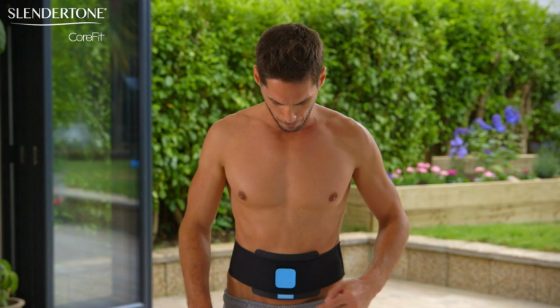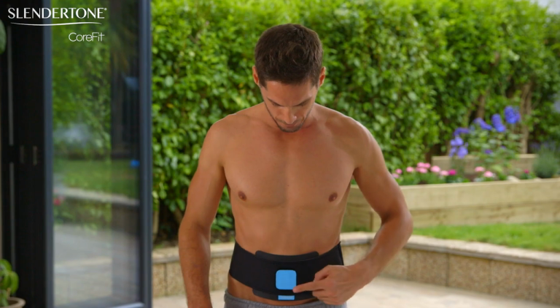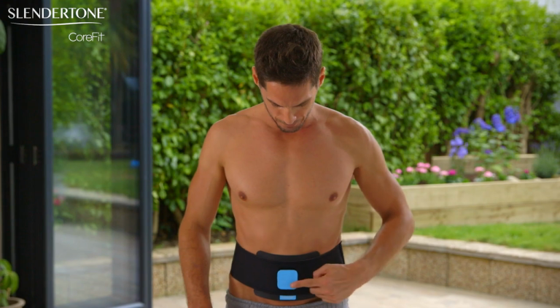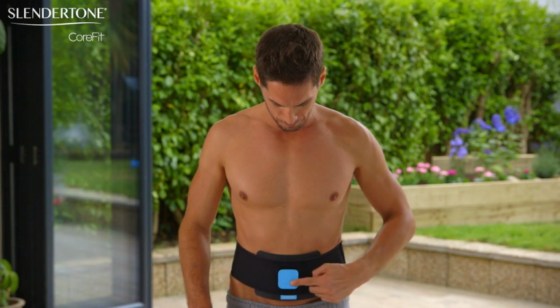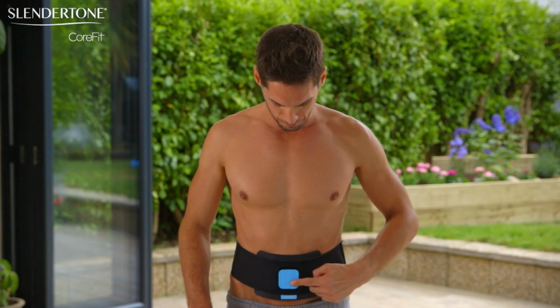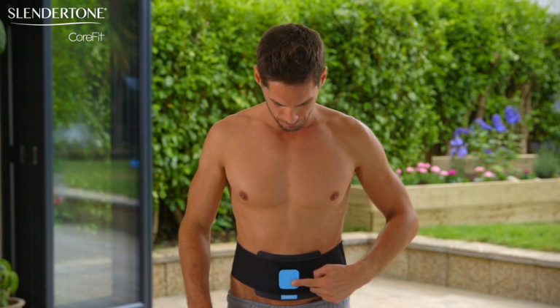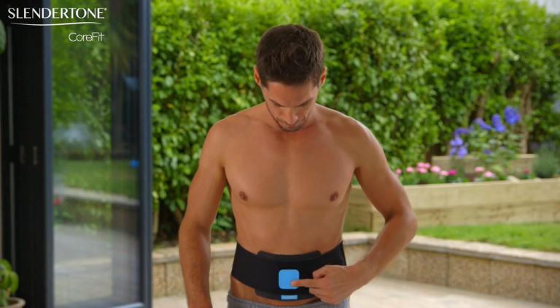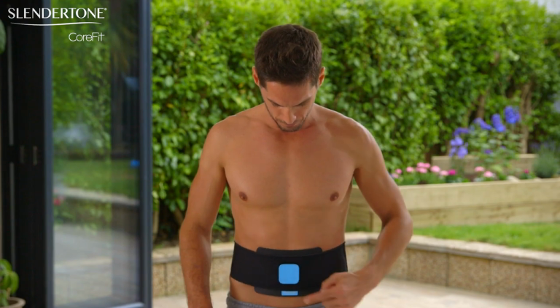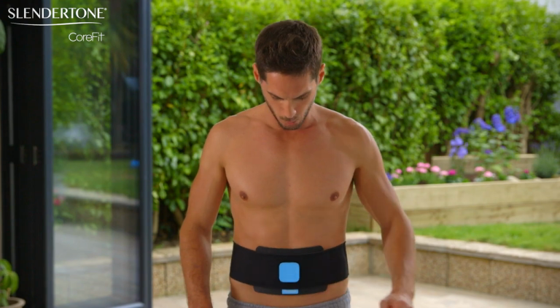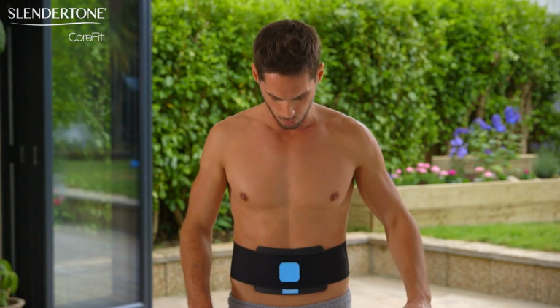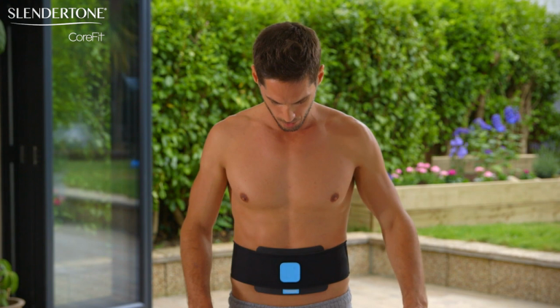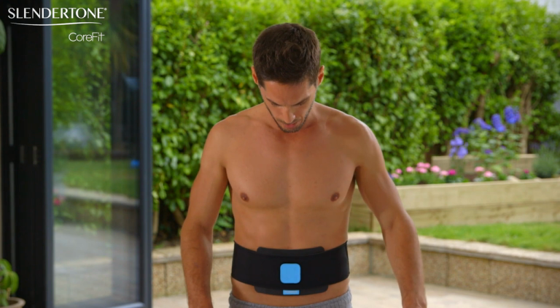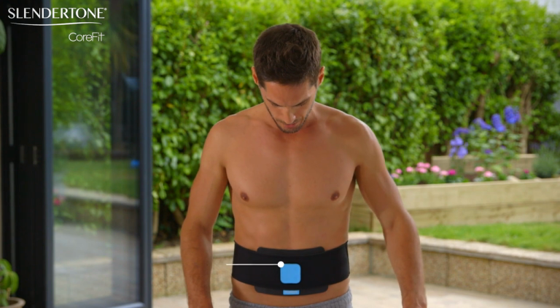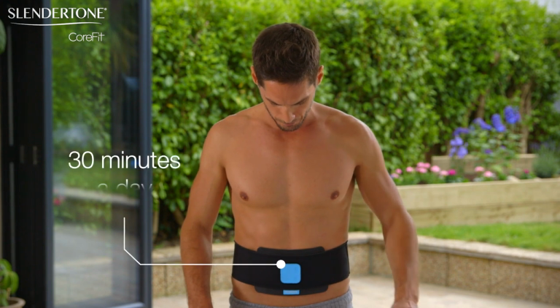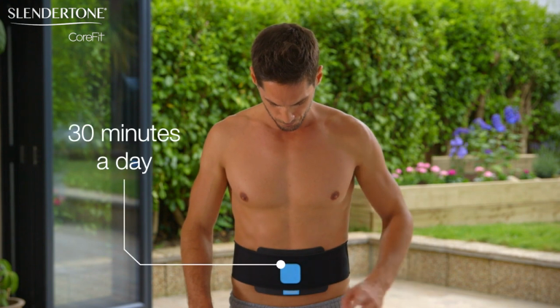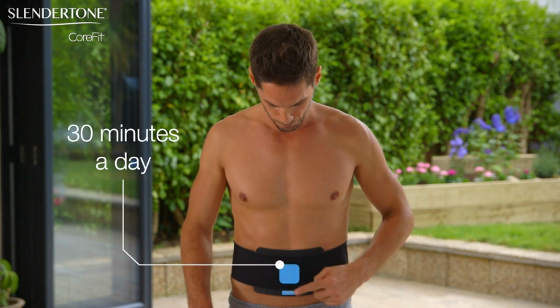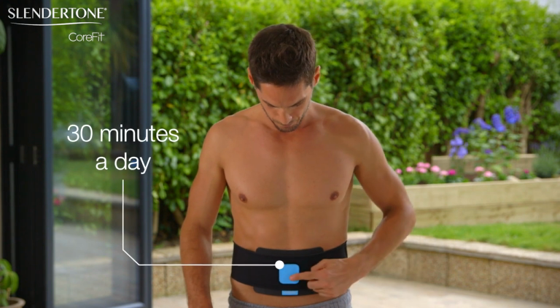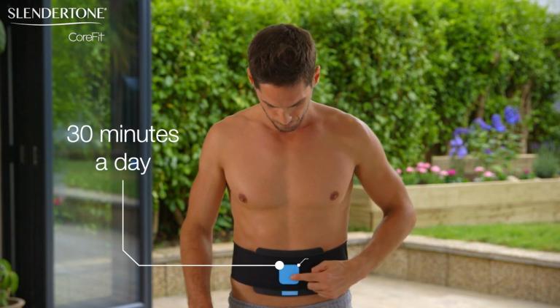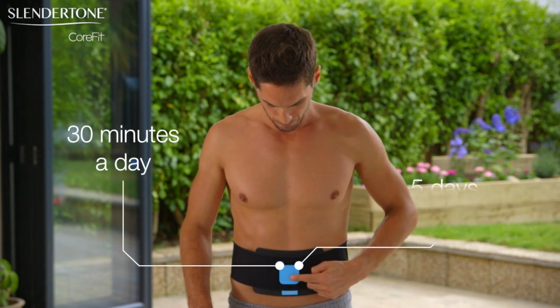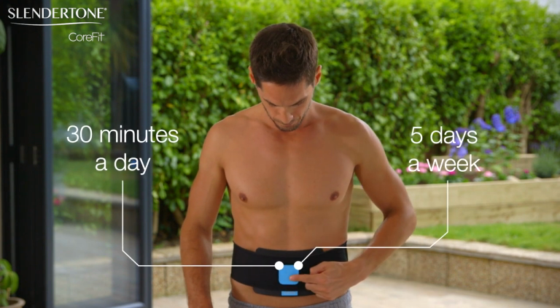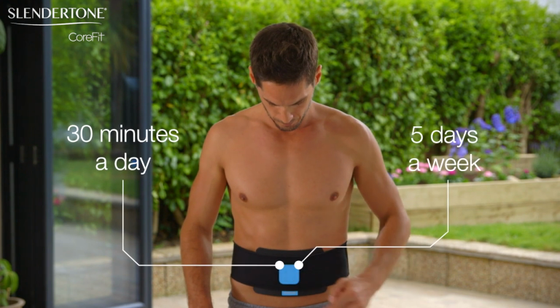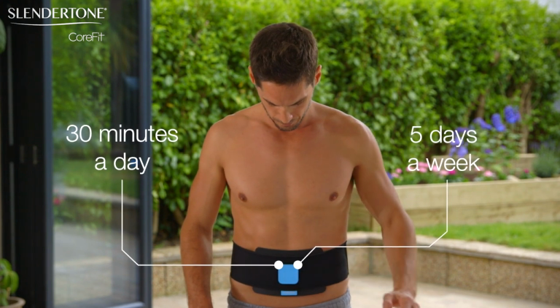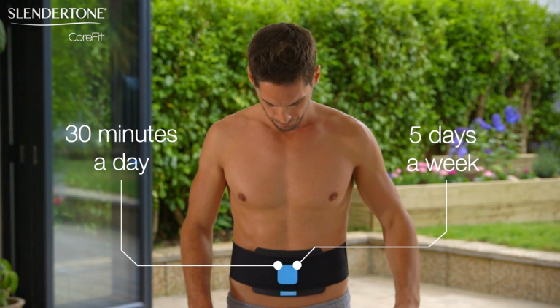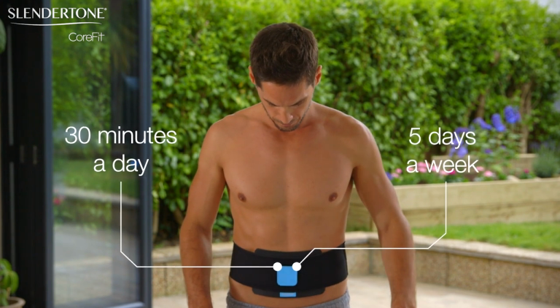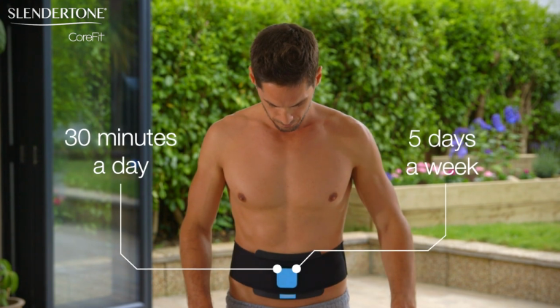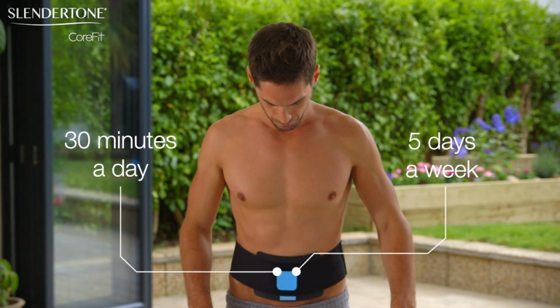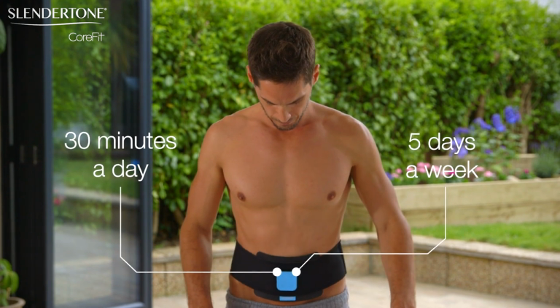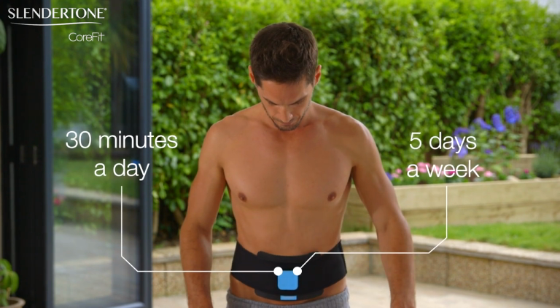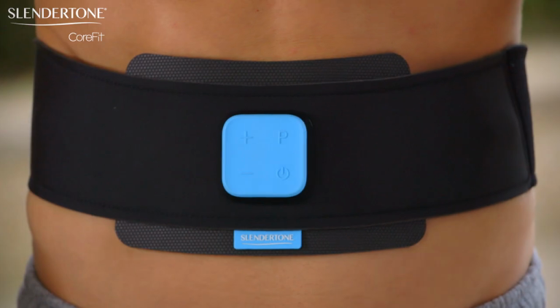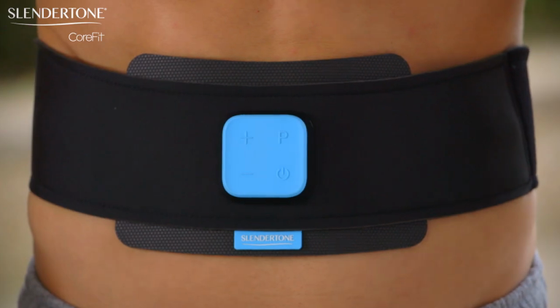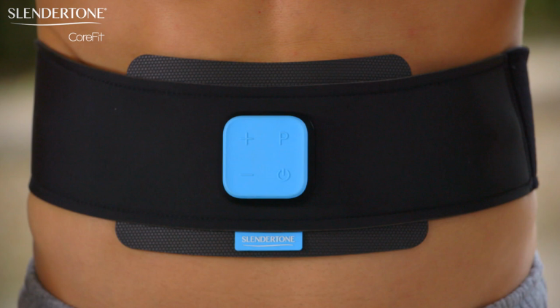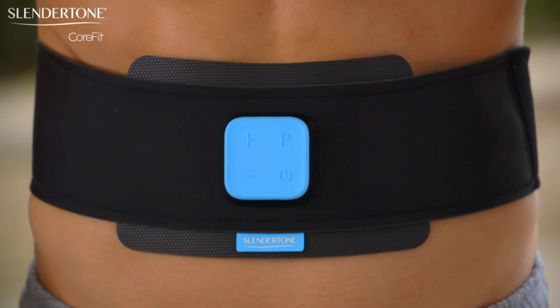It is recommended to use the Slendertone CoreFit Toning Belt for 30 minutes a day, five days a week, for six weeks, for best results.